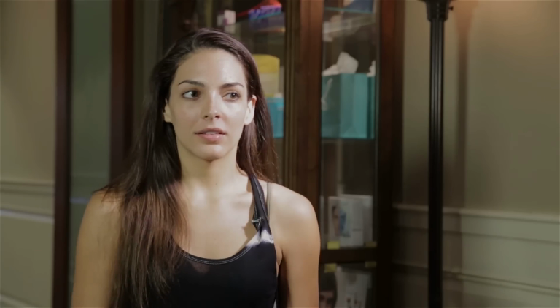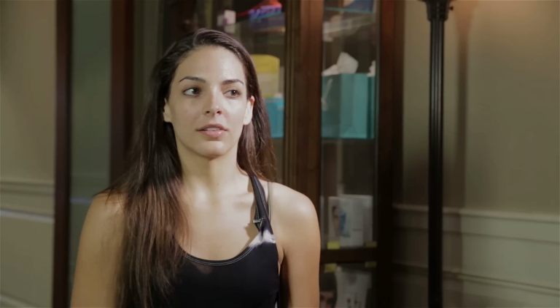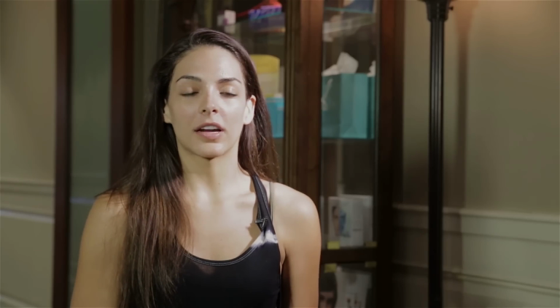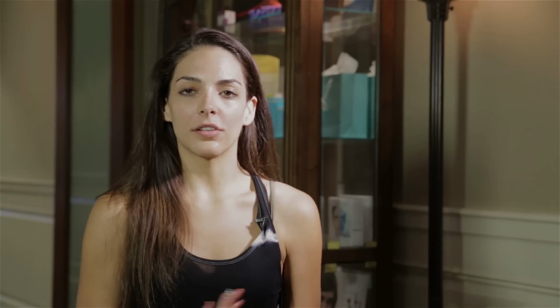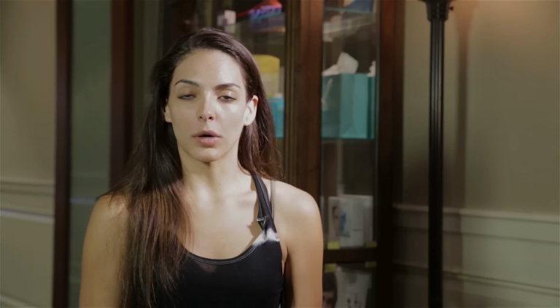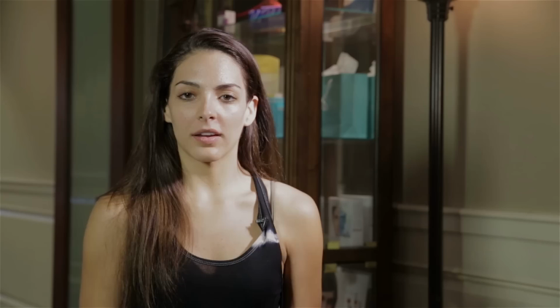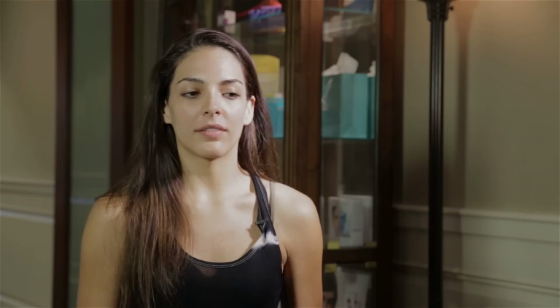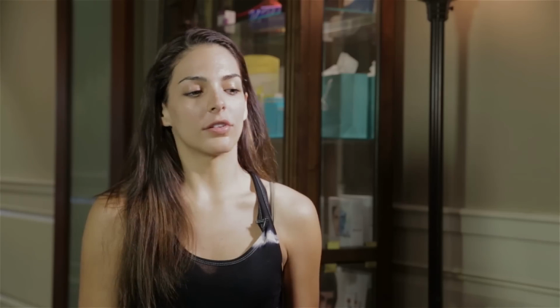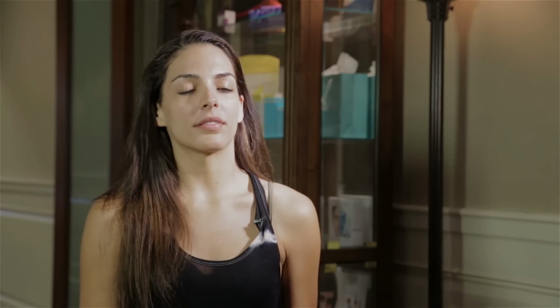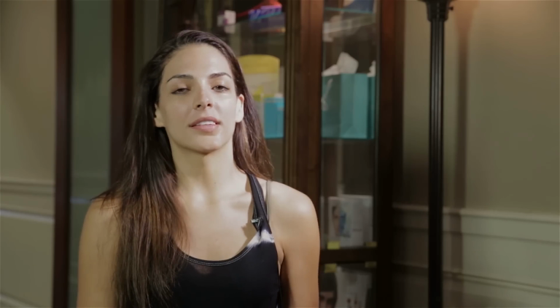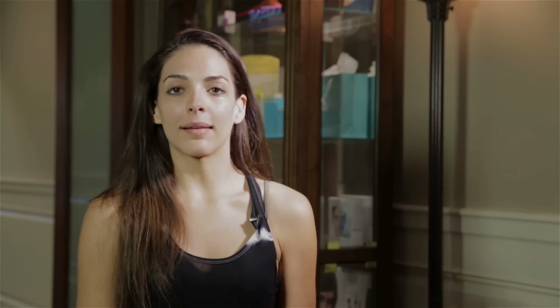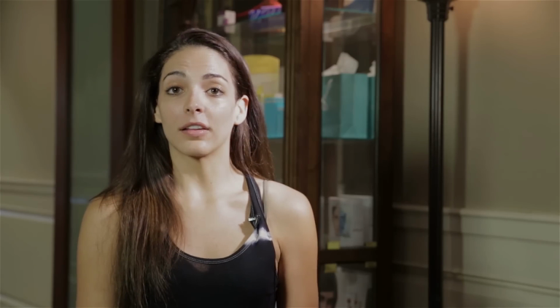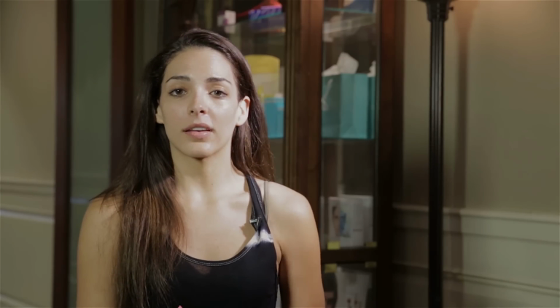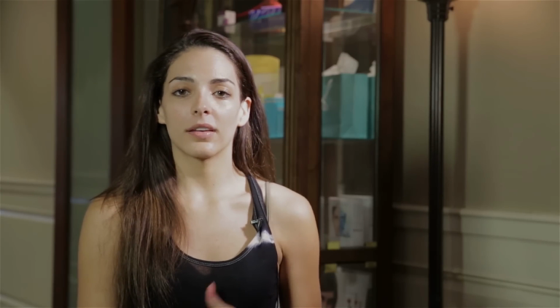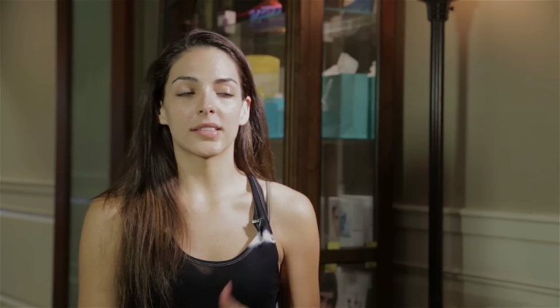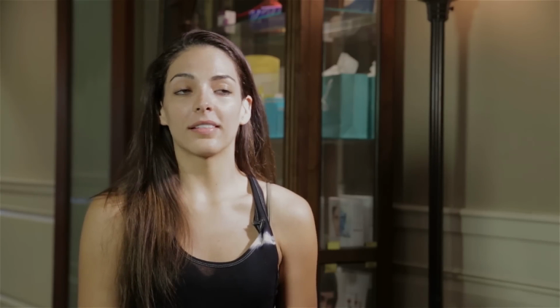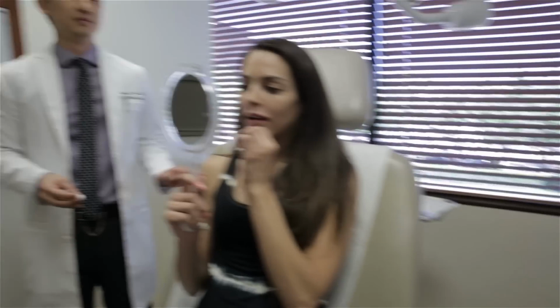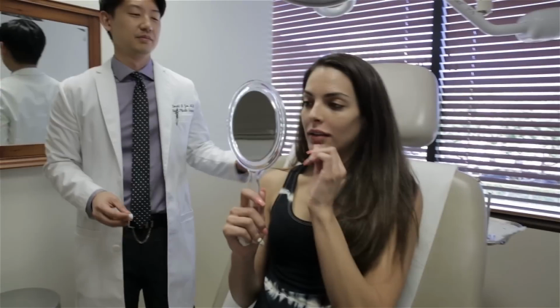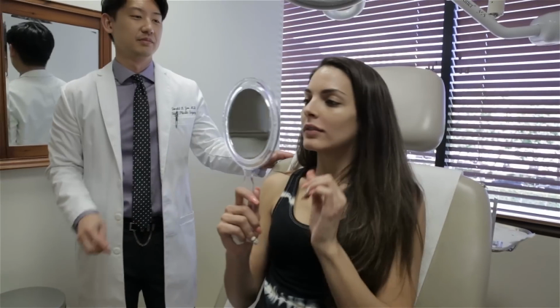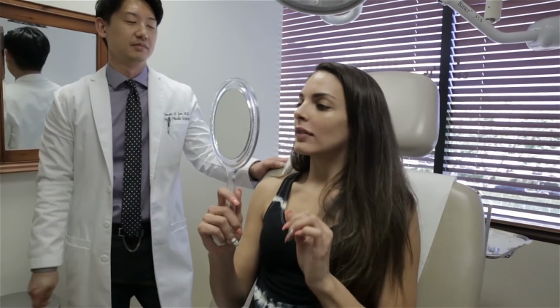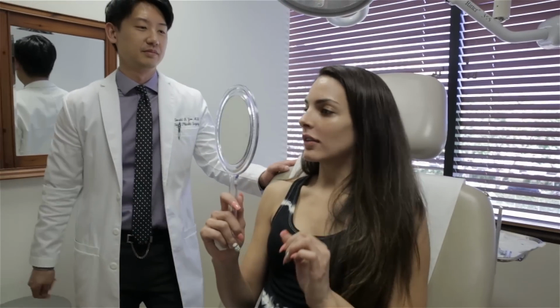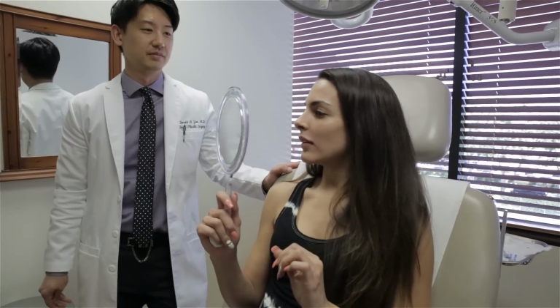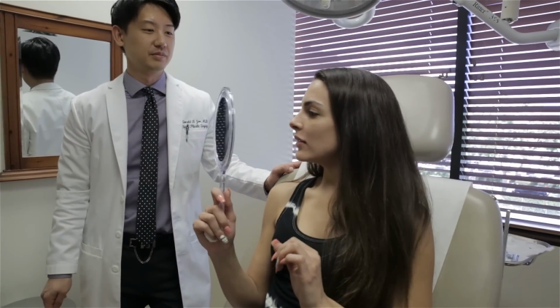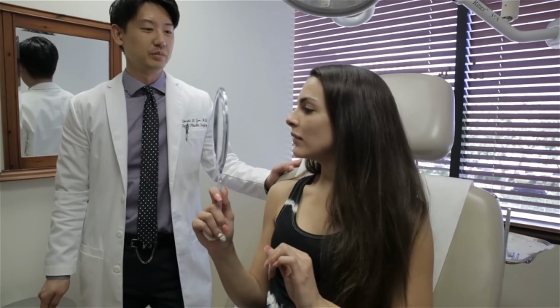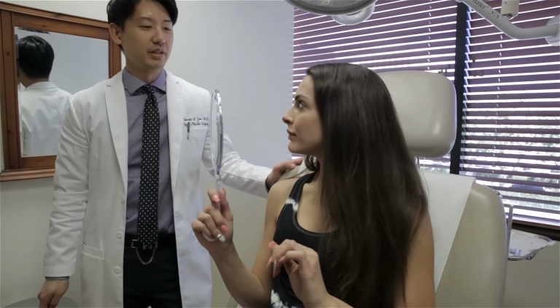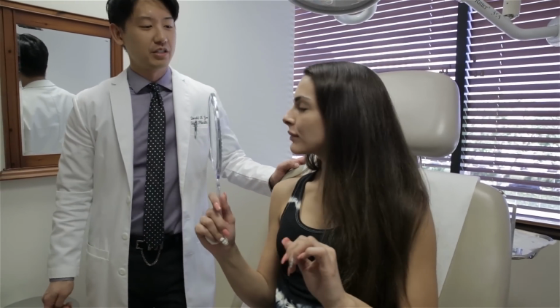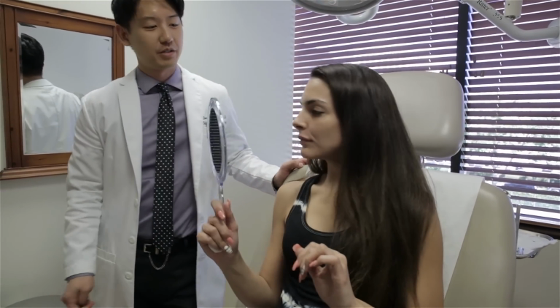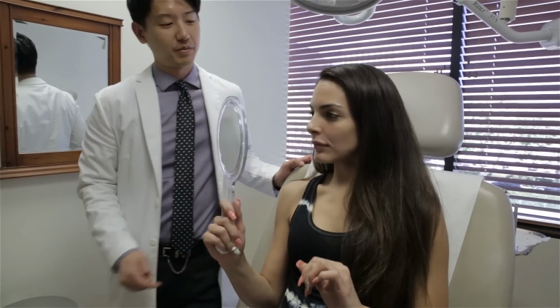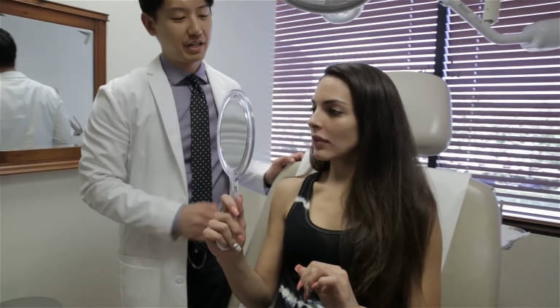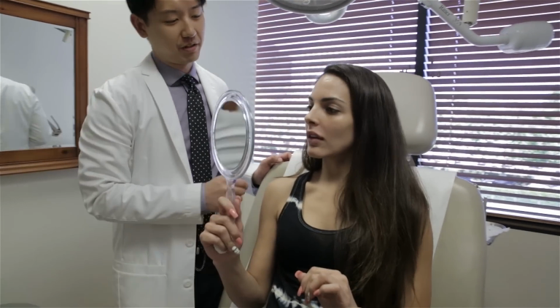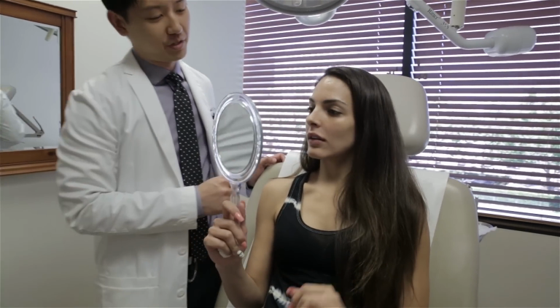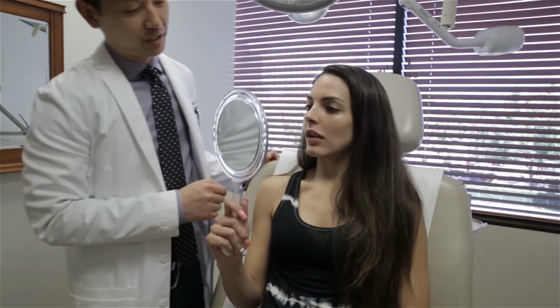After seeing Dr. Yu's work, I have full confidence that I'm going to look exactly how I really want and the finished results will still be me.